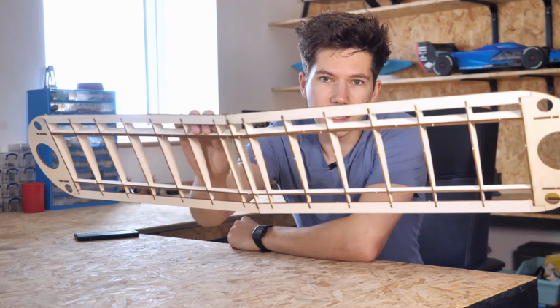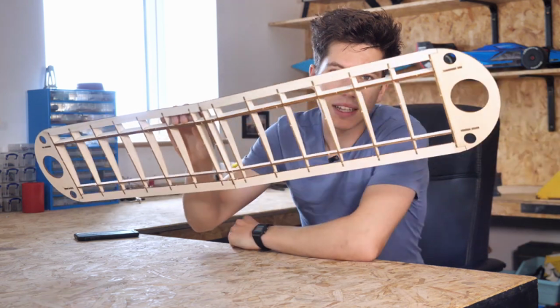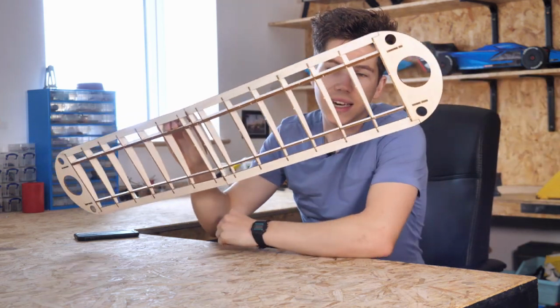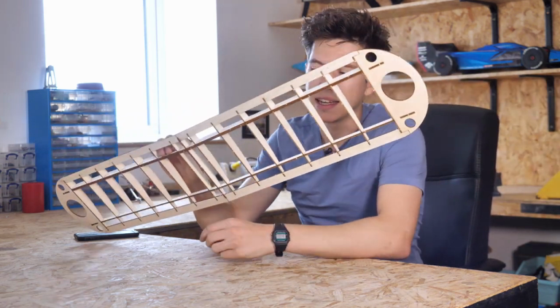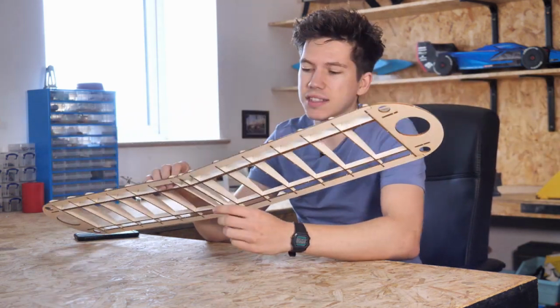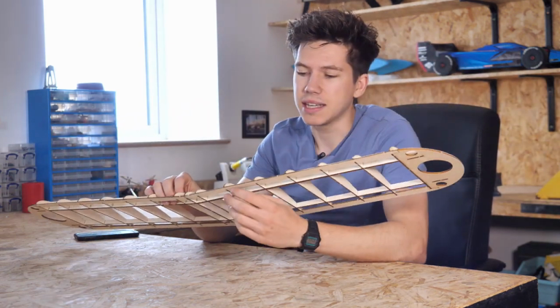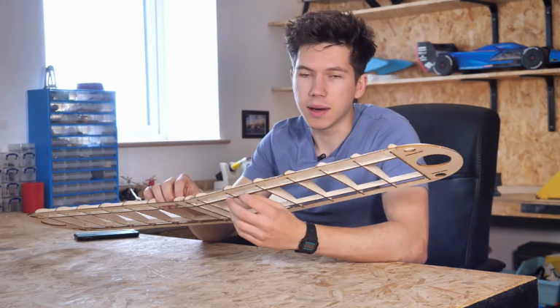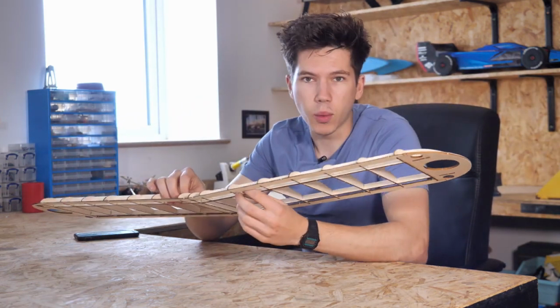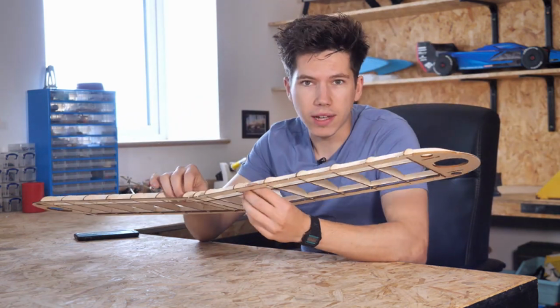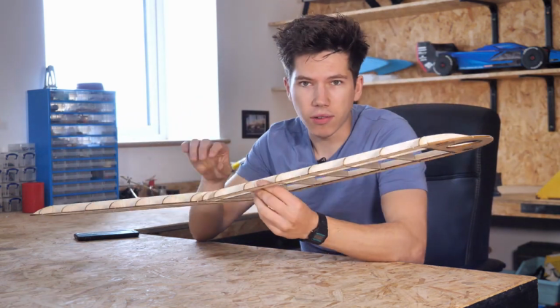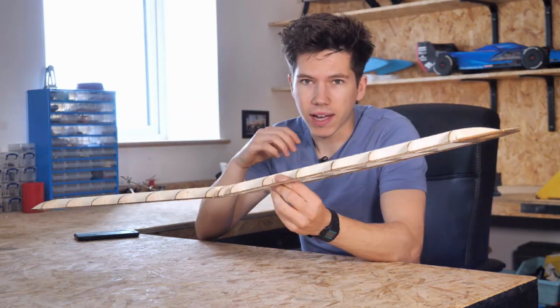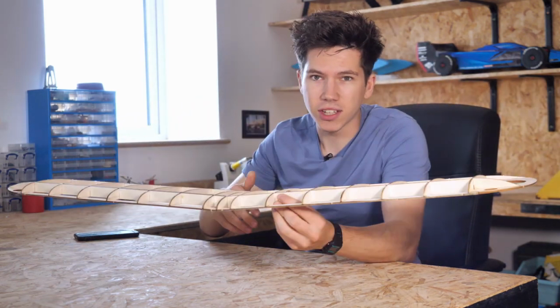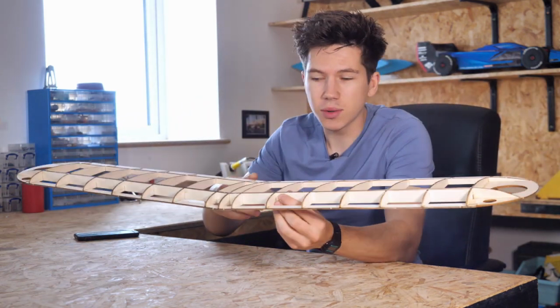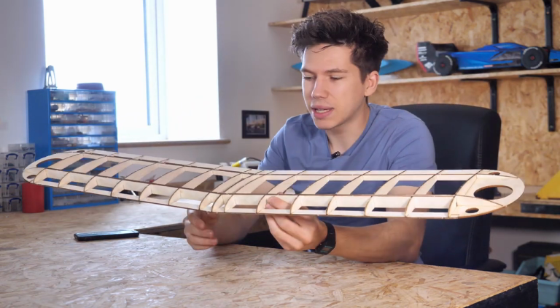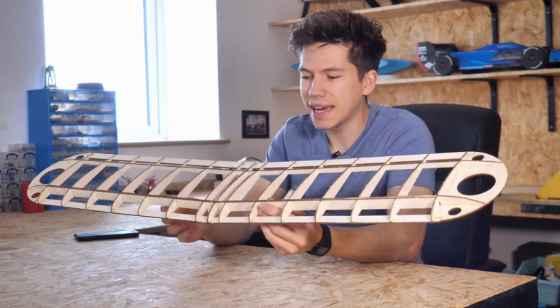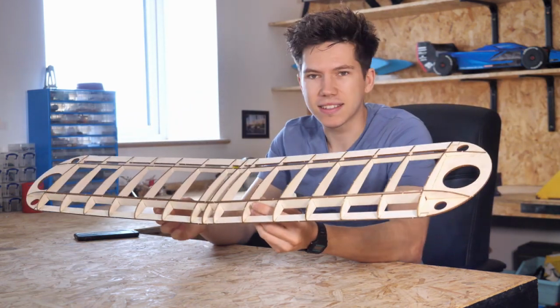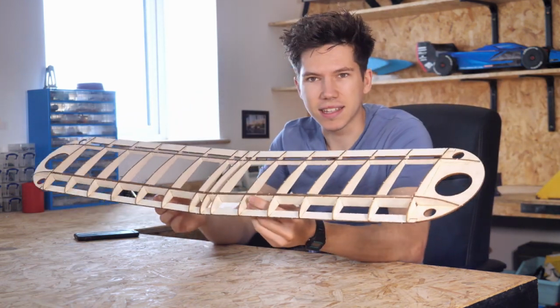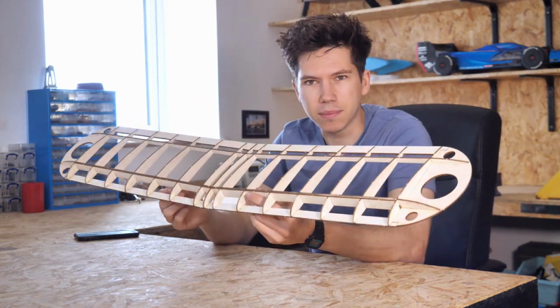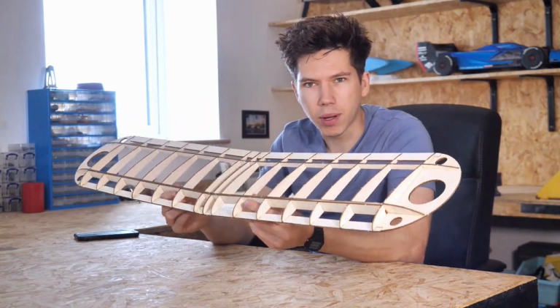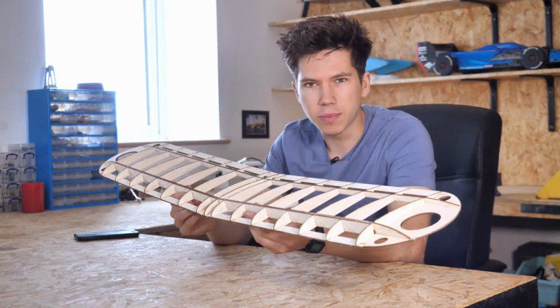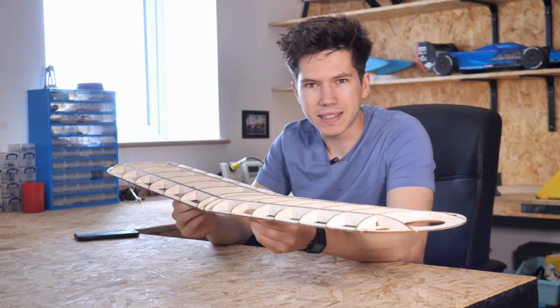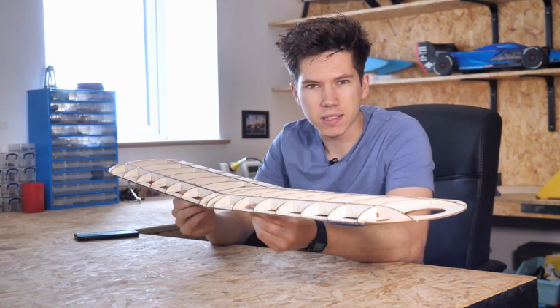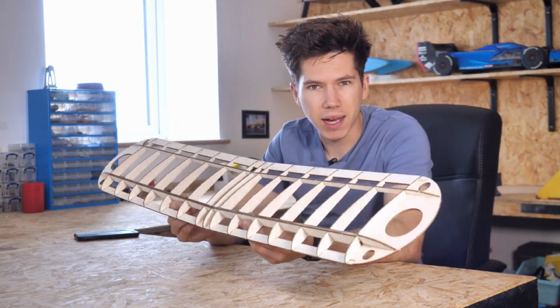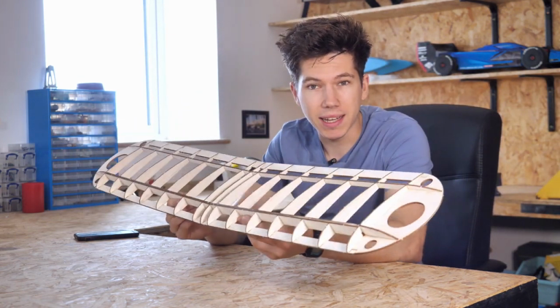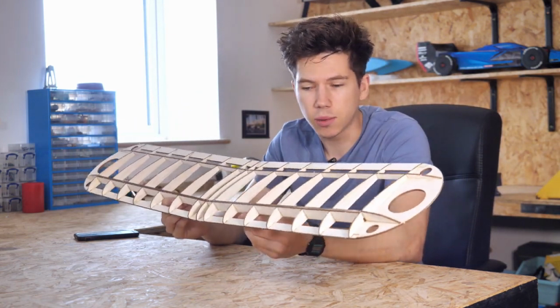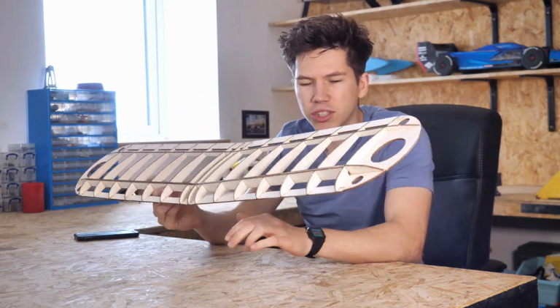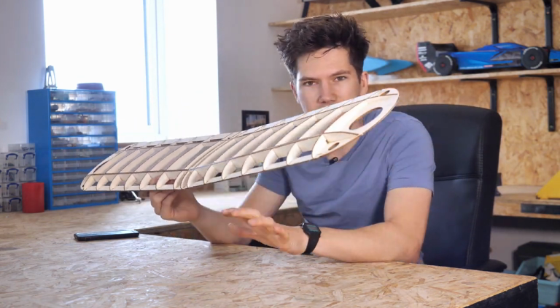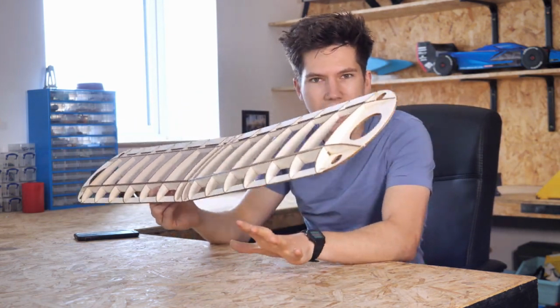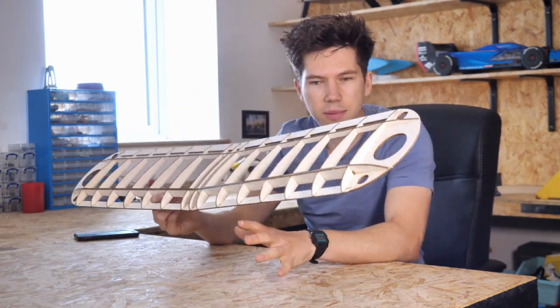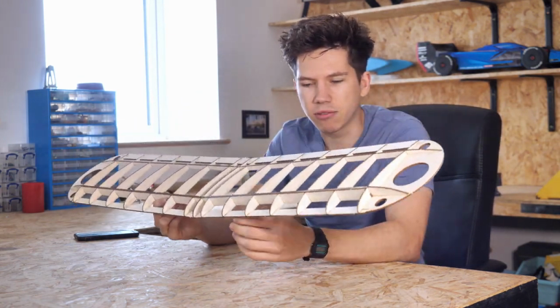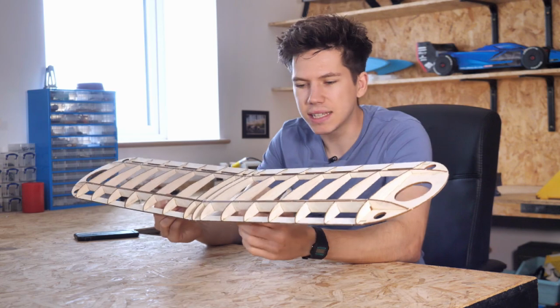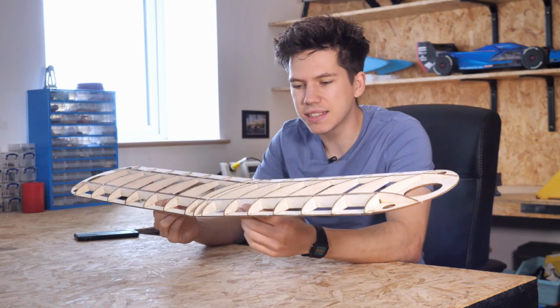This here is the wing of our new kit, the Balsa Basics Pioneer, which is yet to be released.